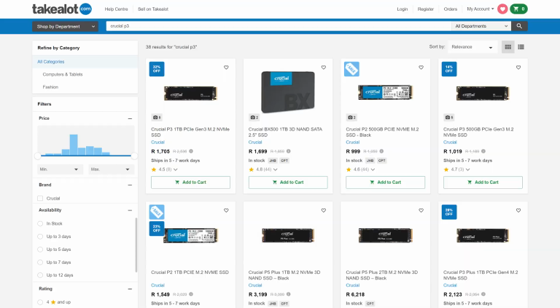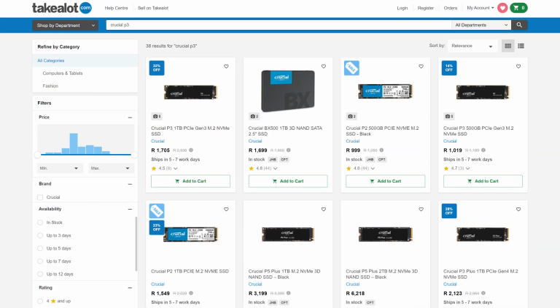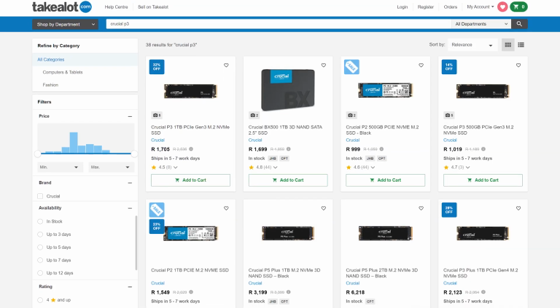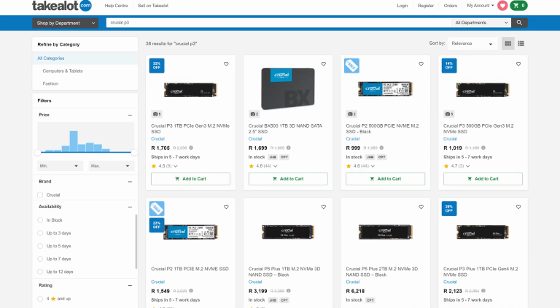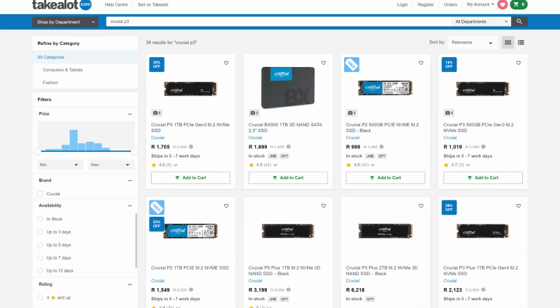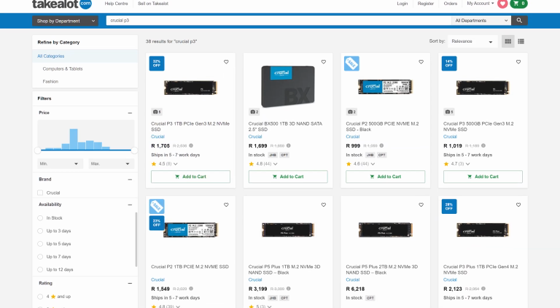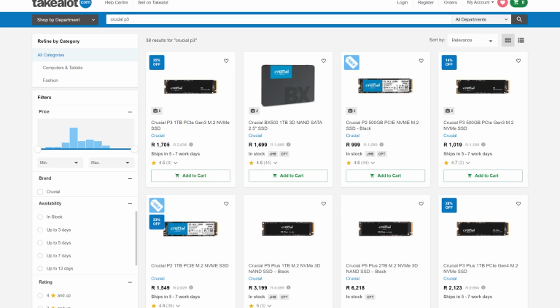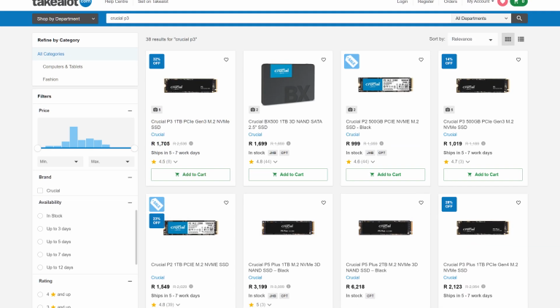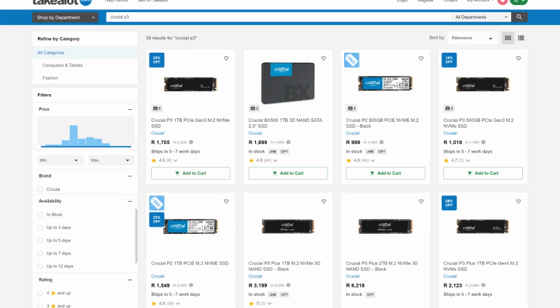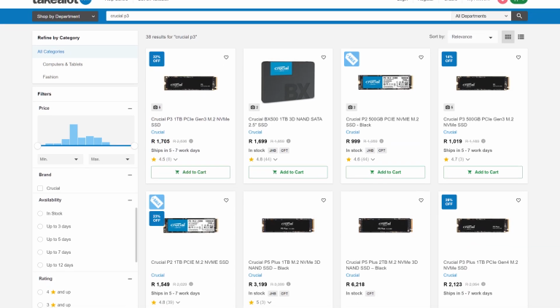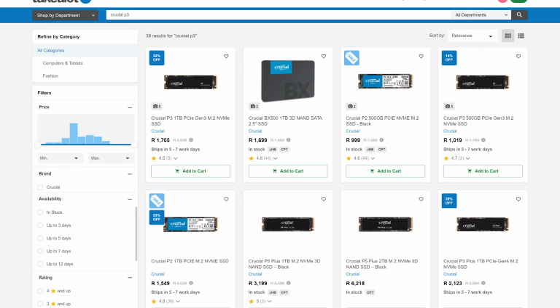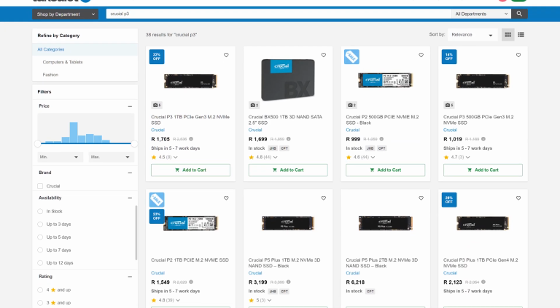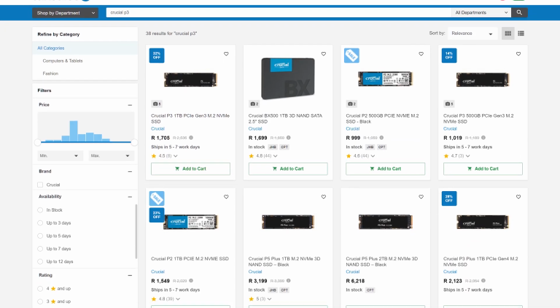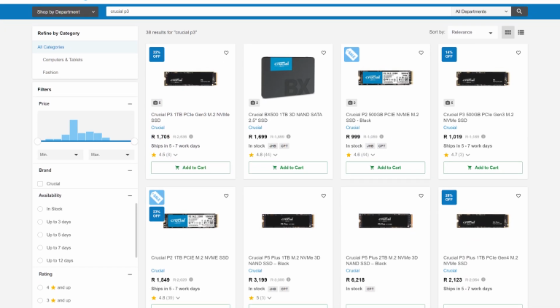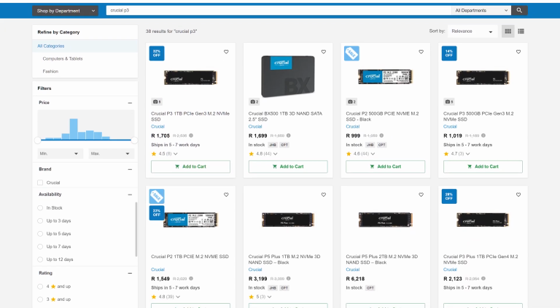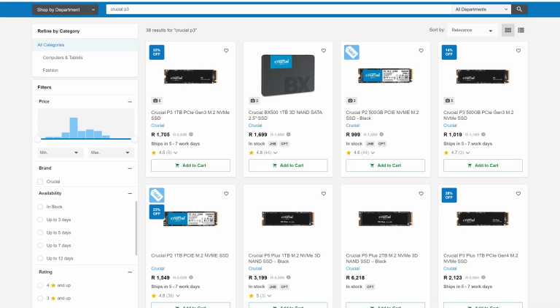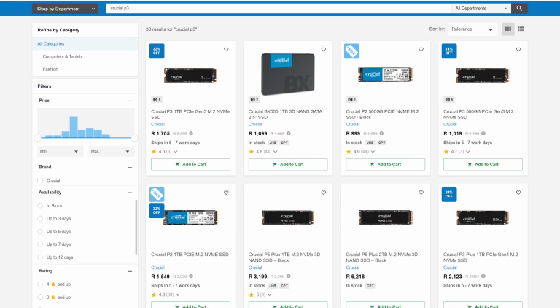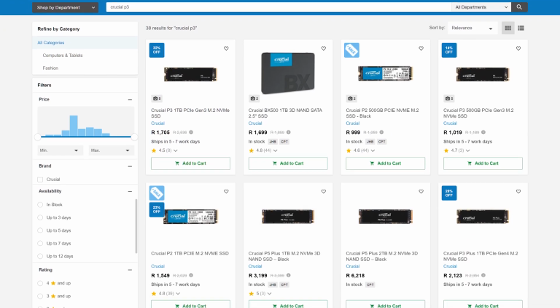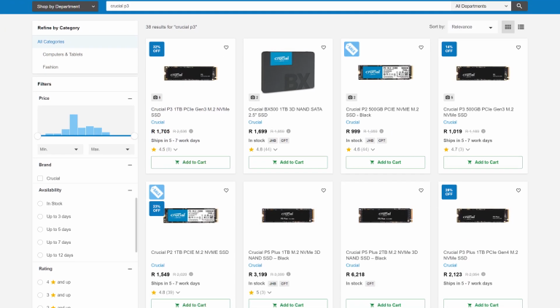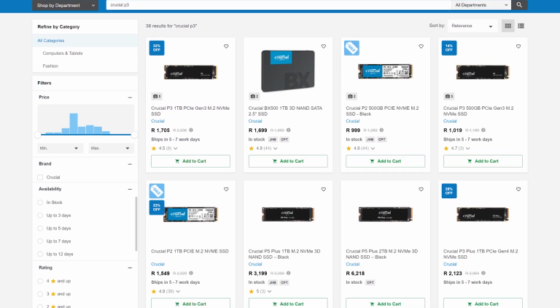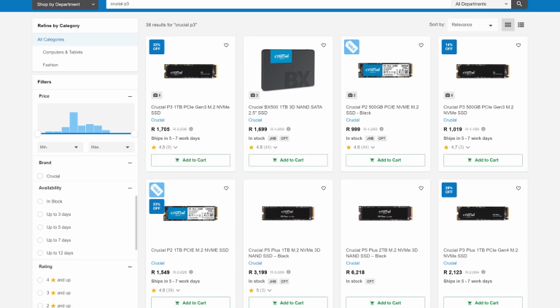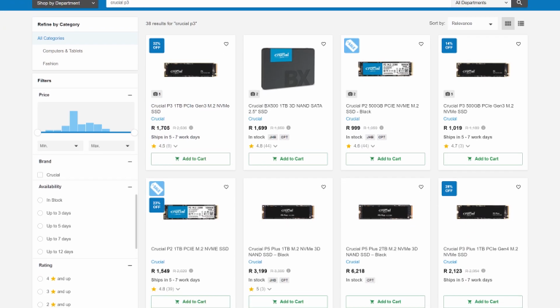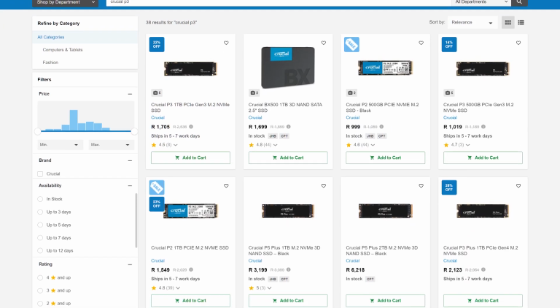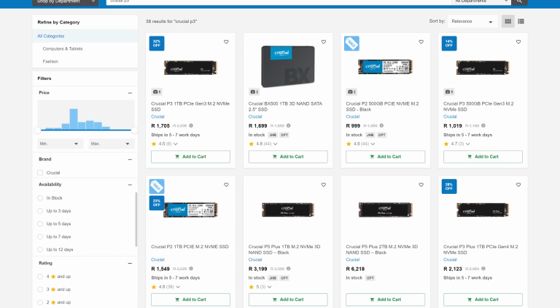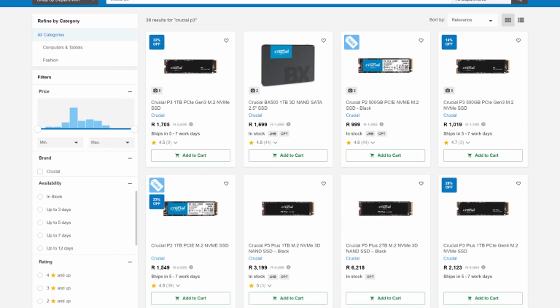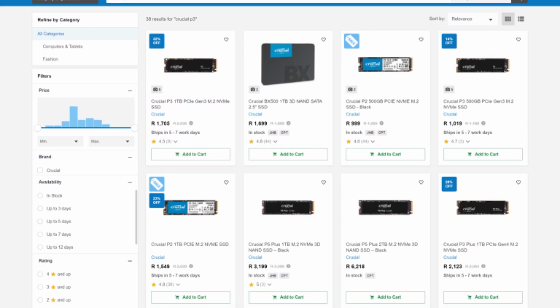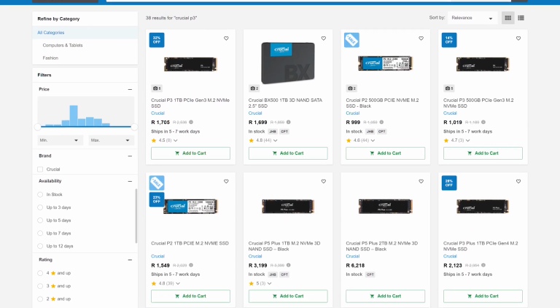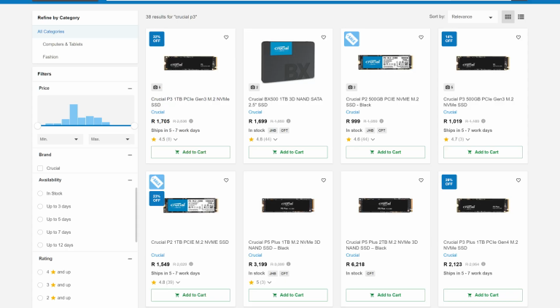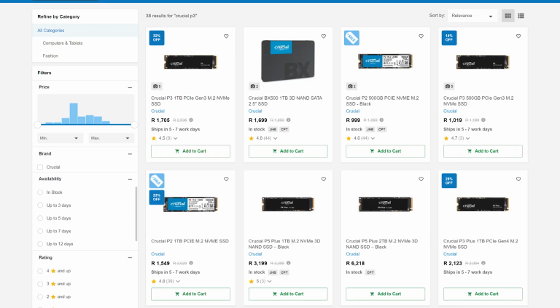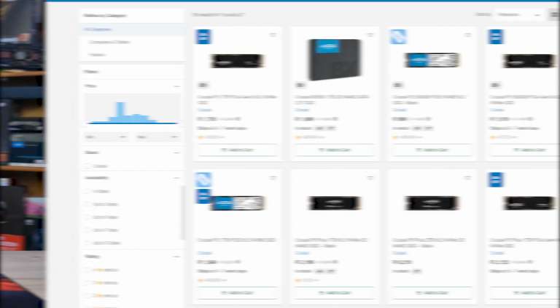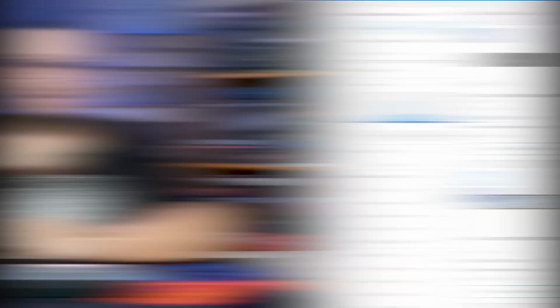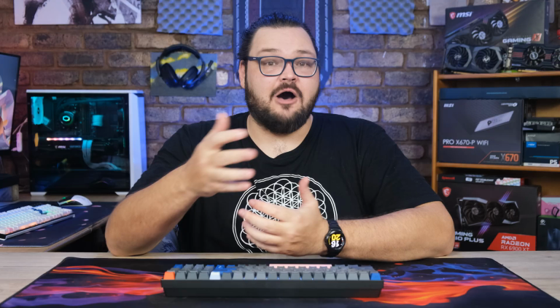Or if you're in South Africa and want to pick up one right now, that's also linked down below.